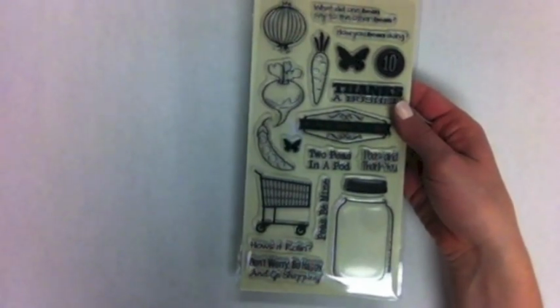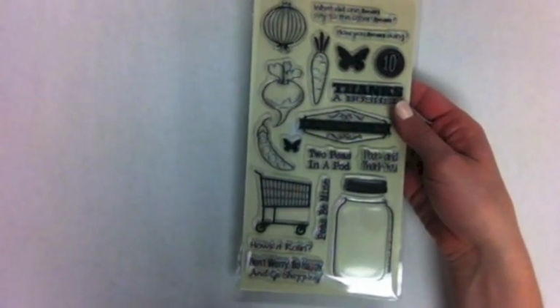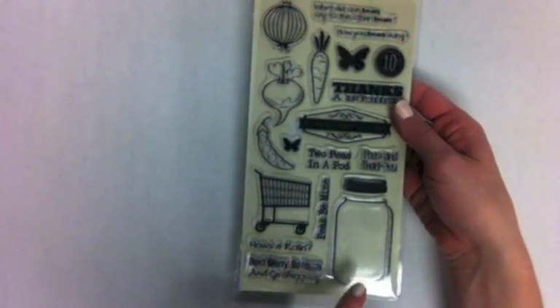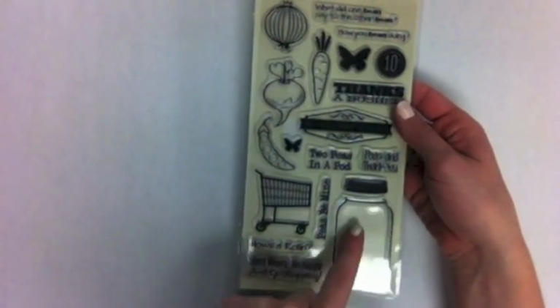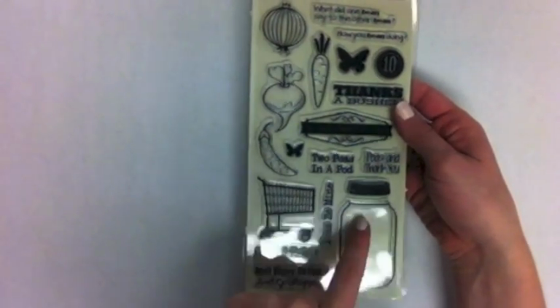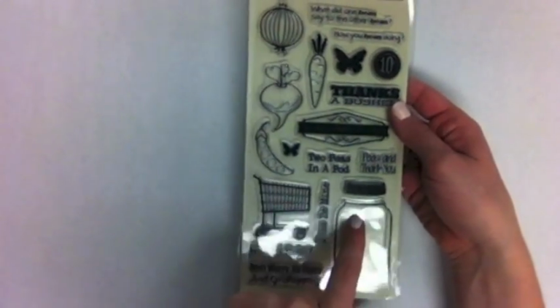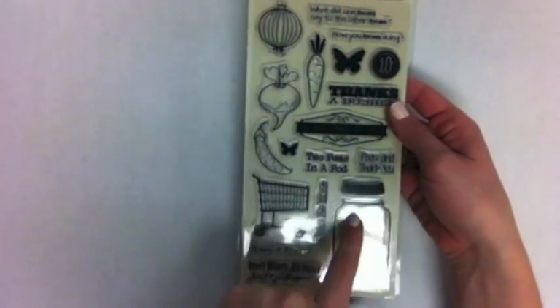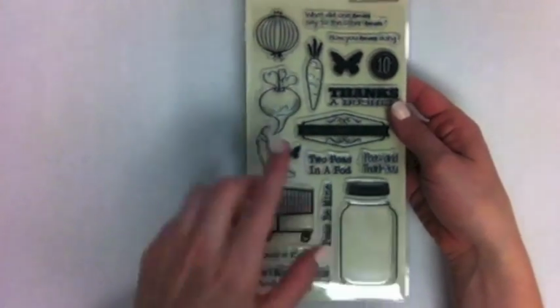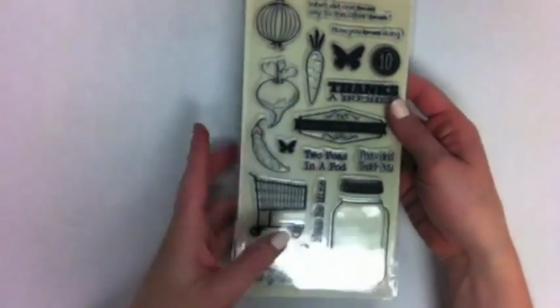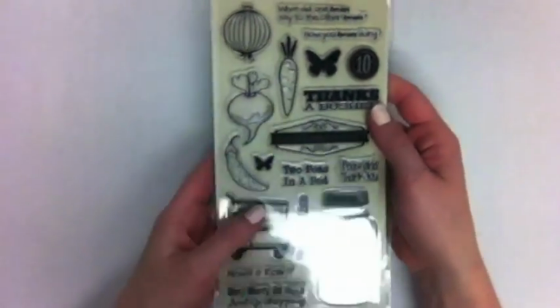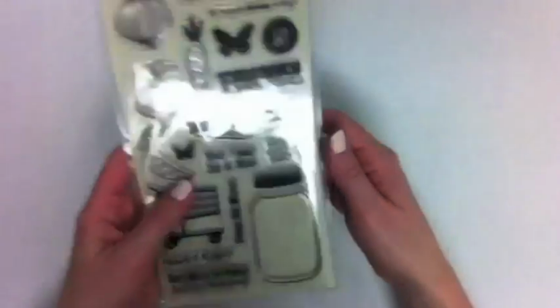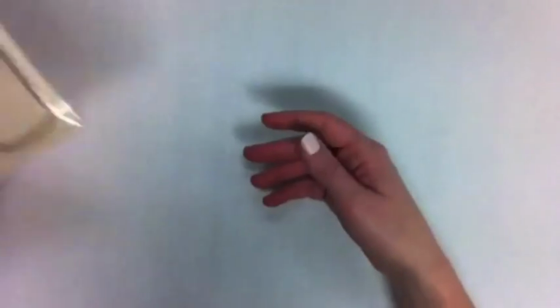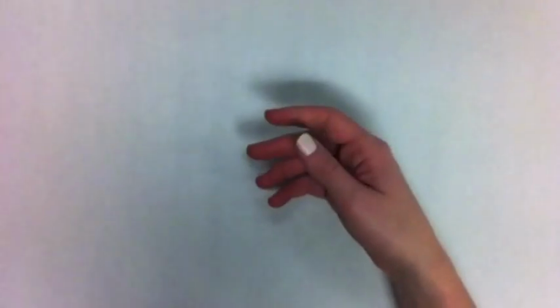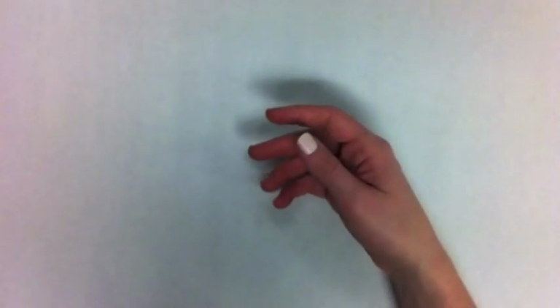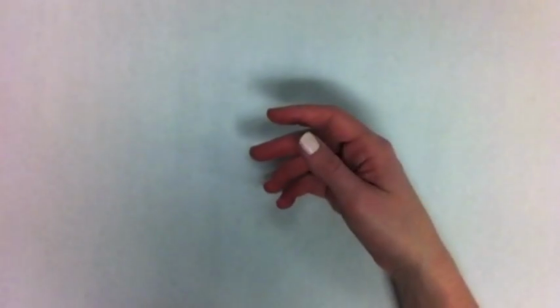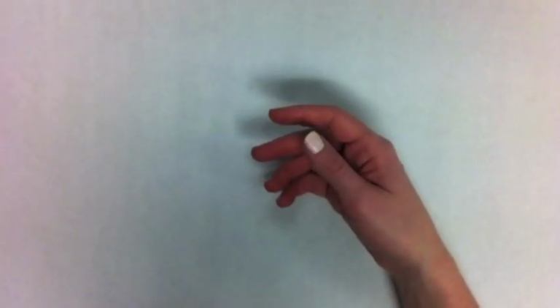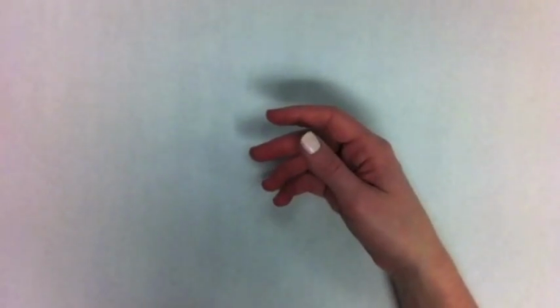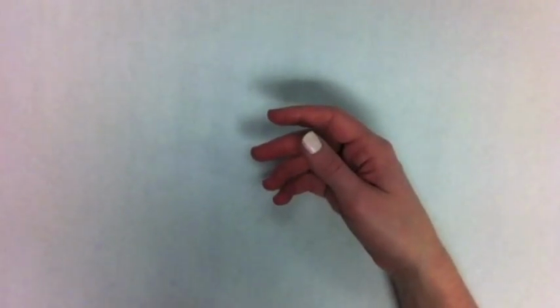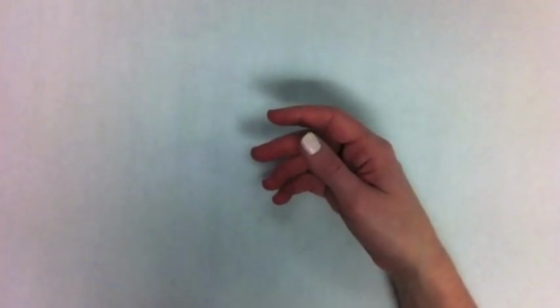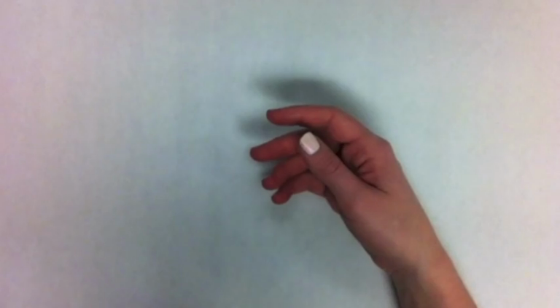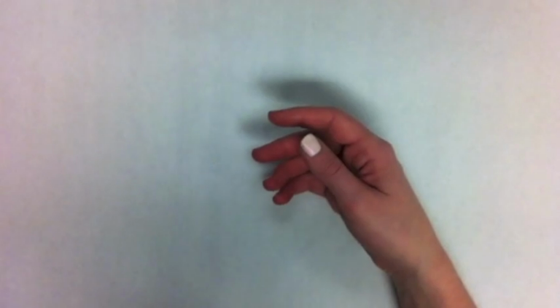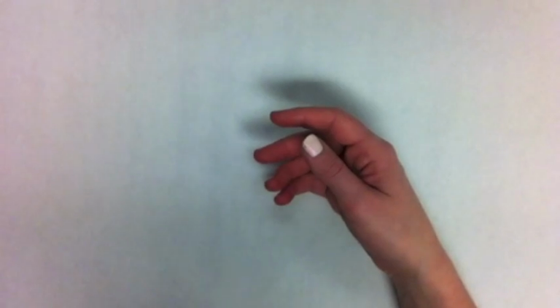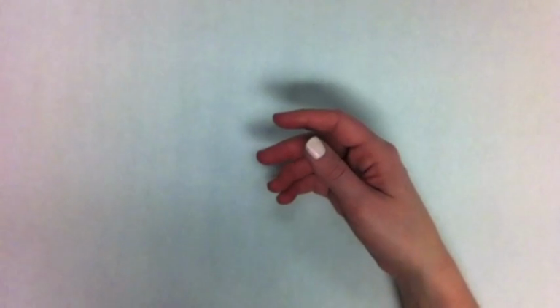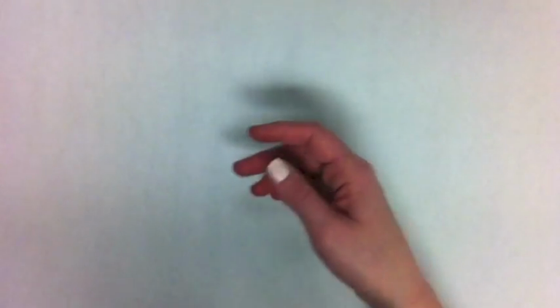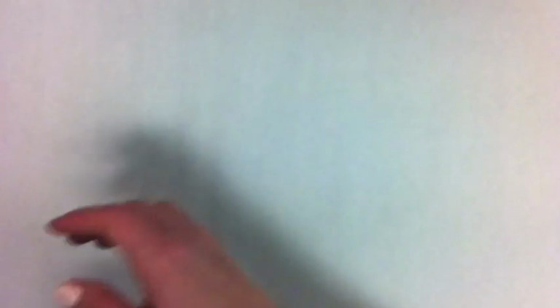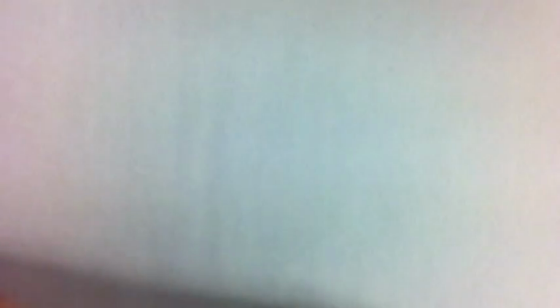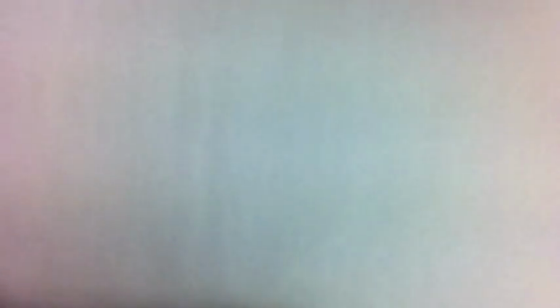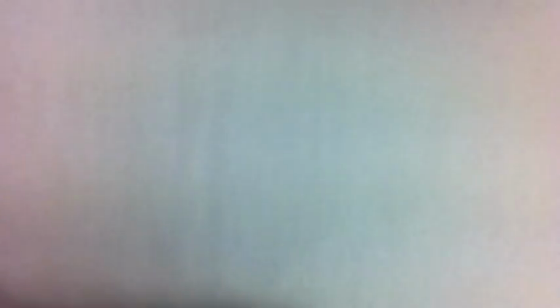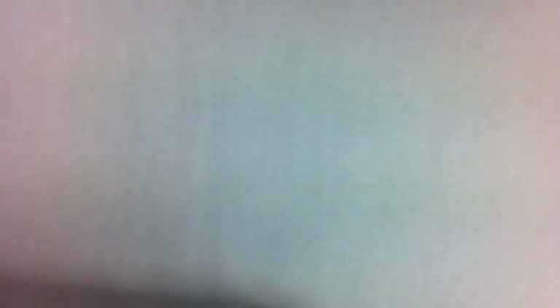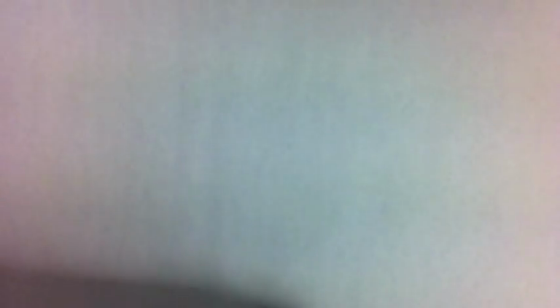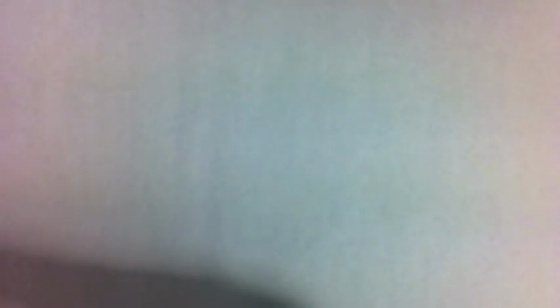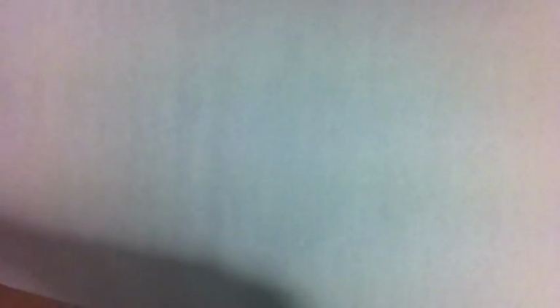Love that jar there. Alright, let's look at the next collection.